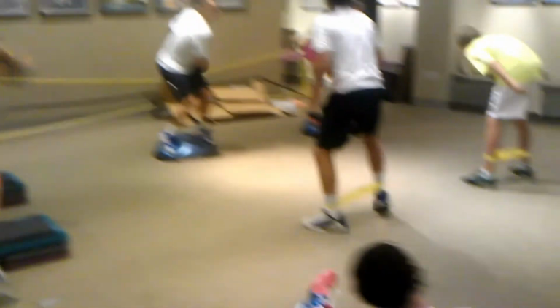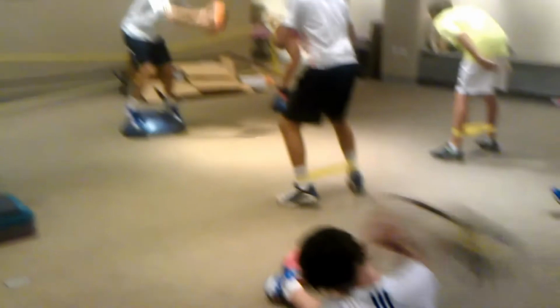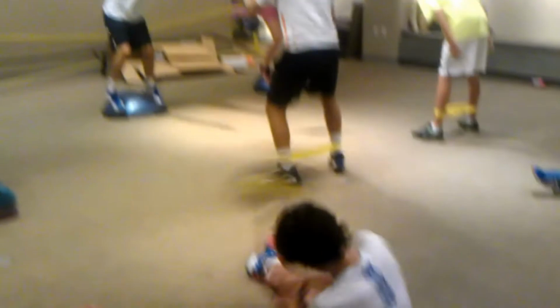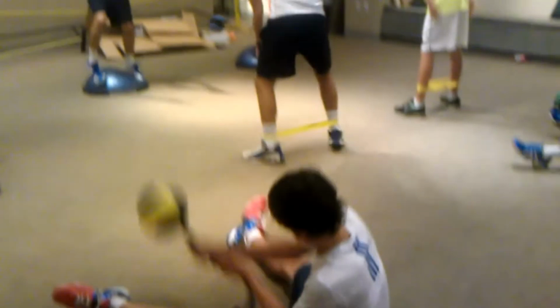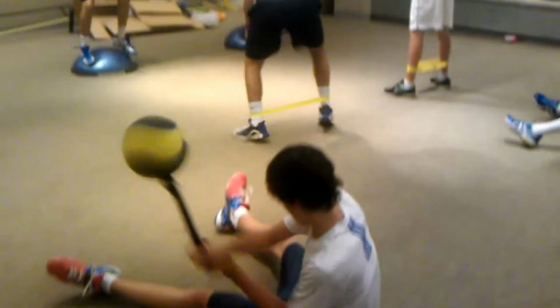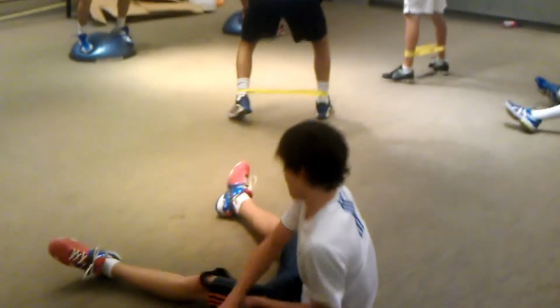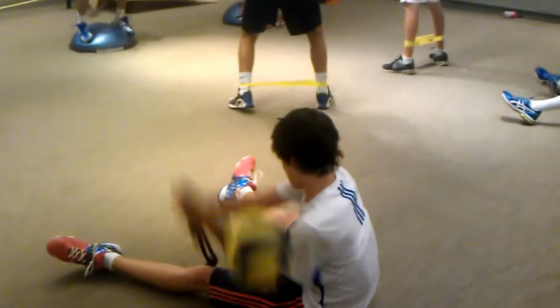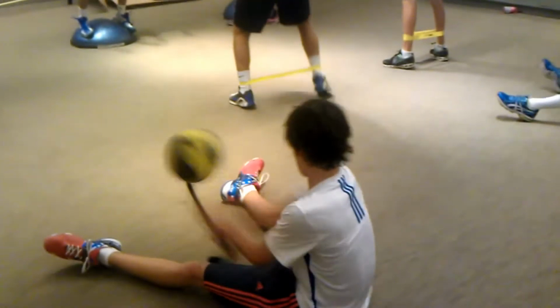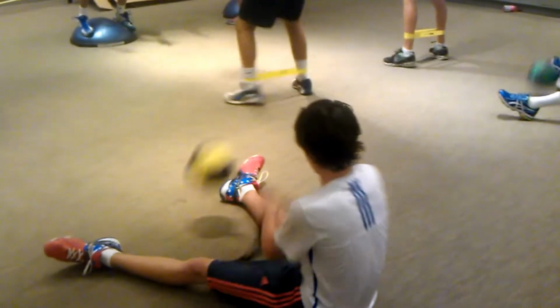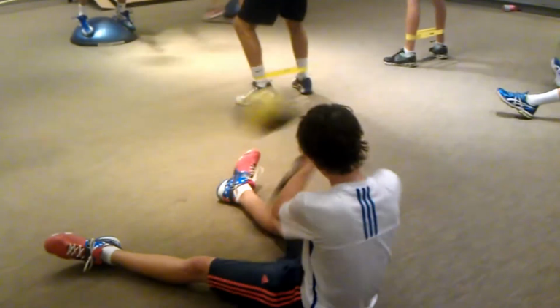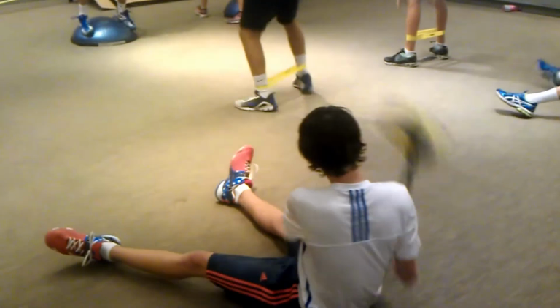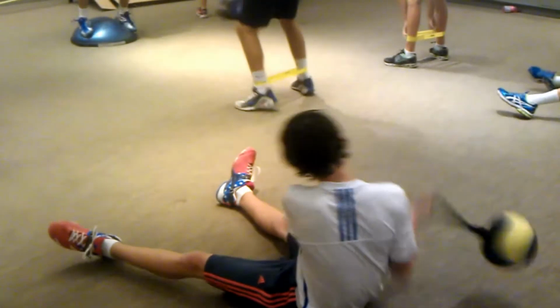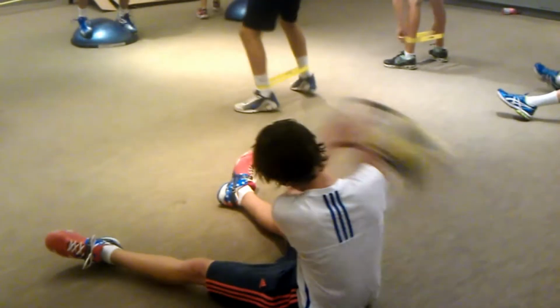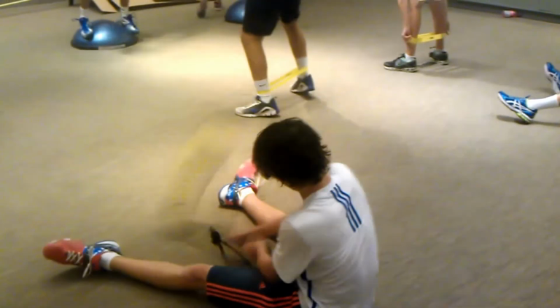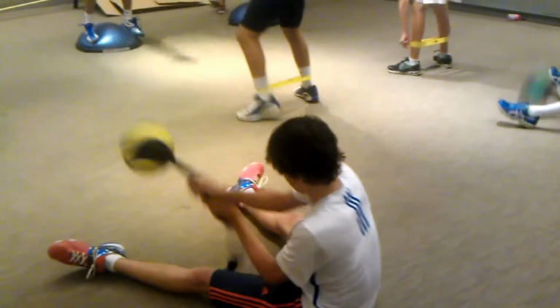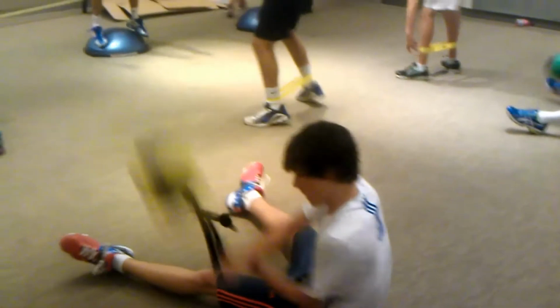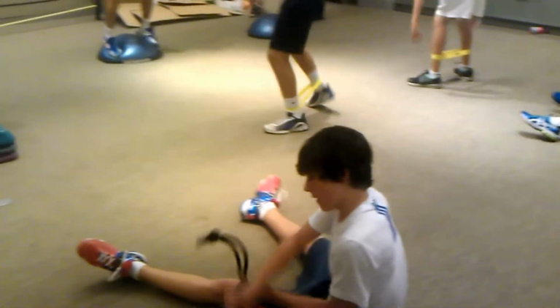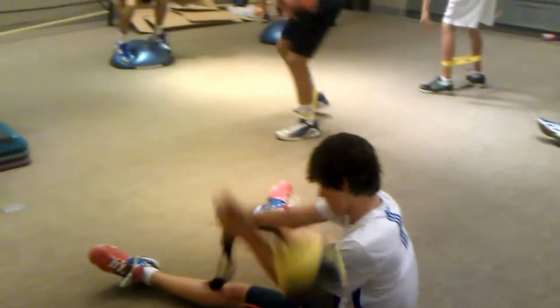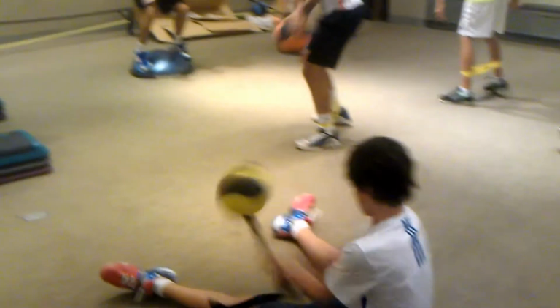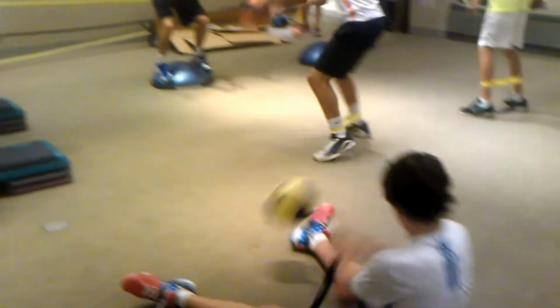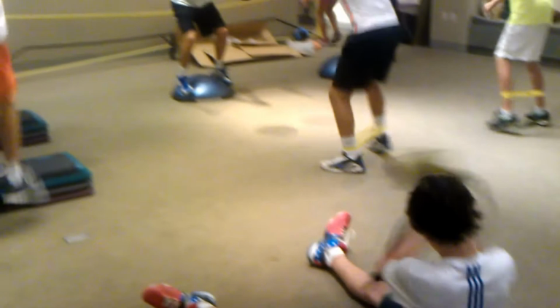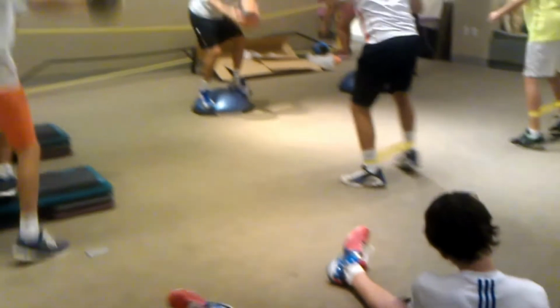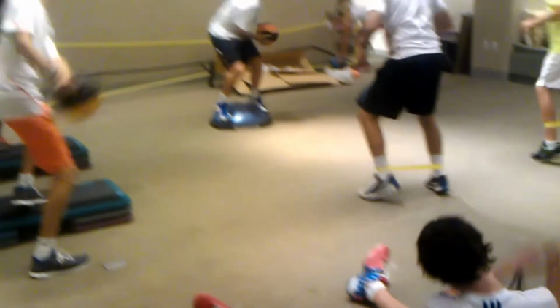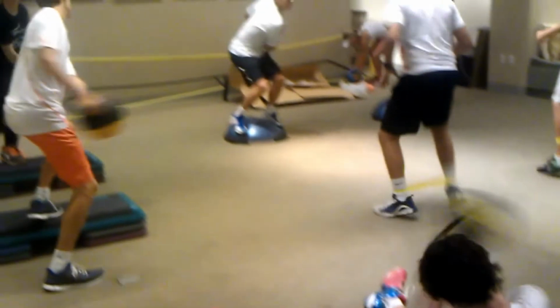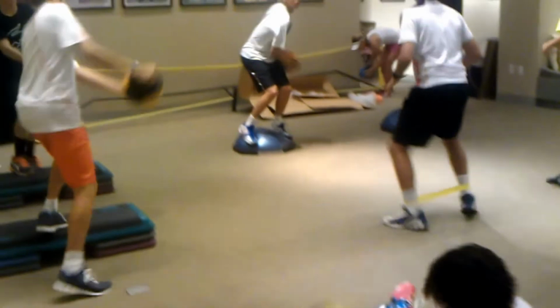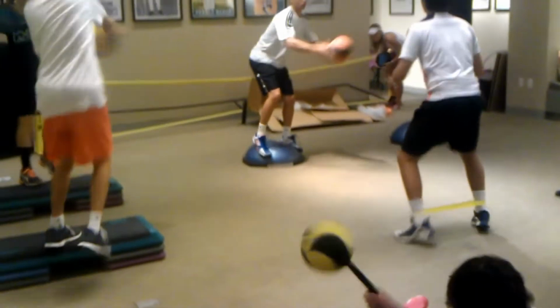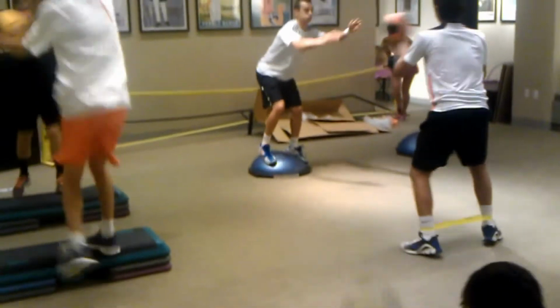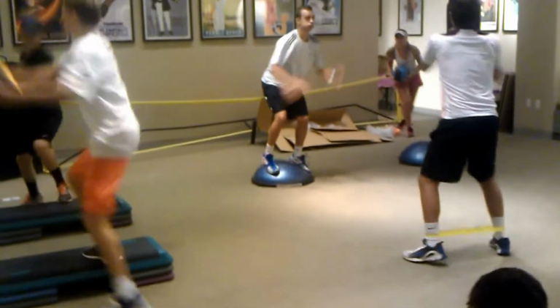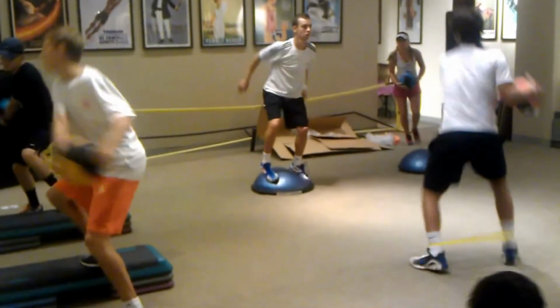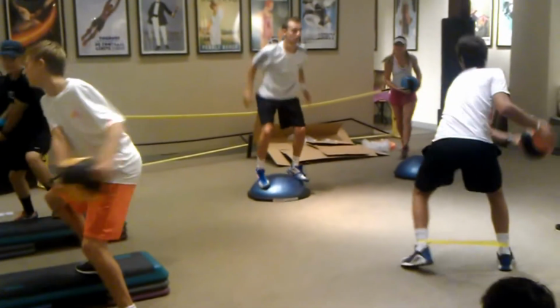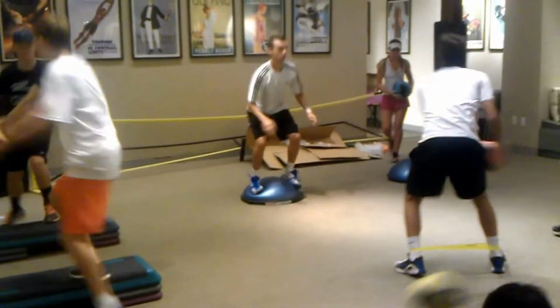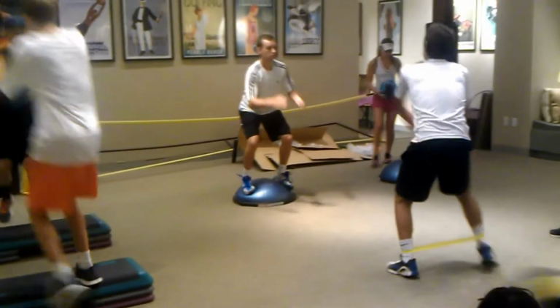Slow the legs there, guys, on the steps. Slow the legs. Keep moving. Keep moving, Carl. Keep the elastic going.